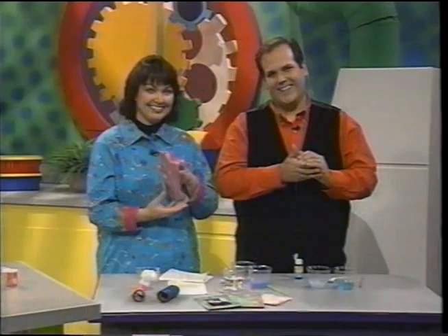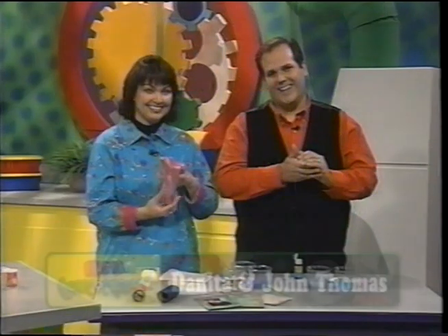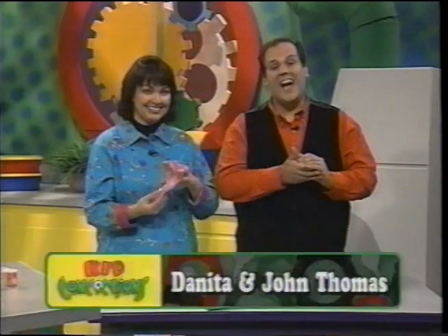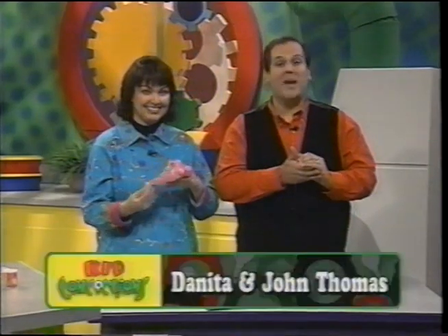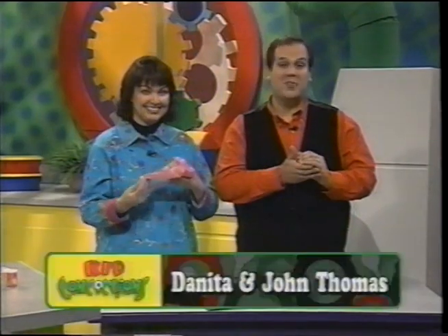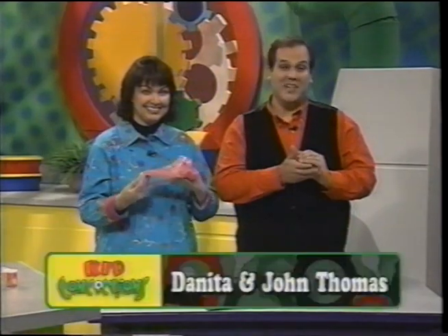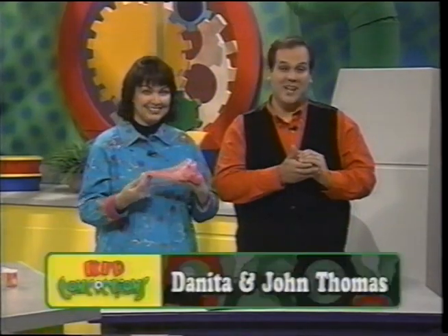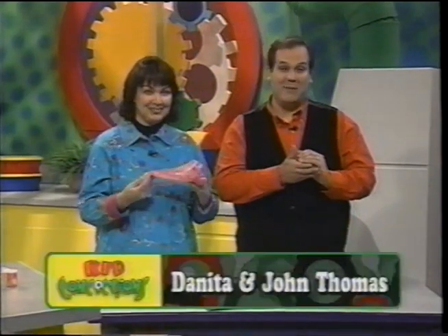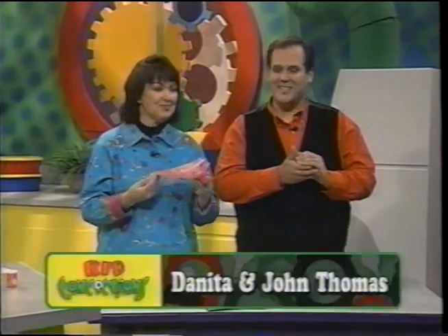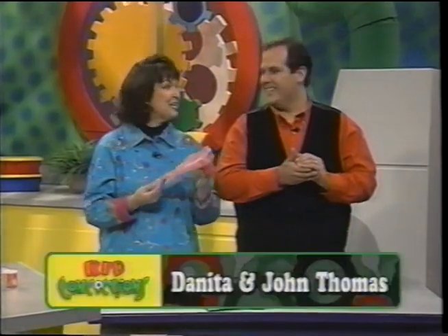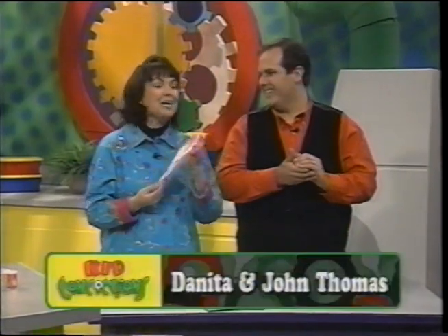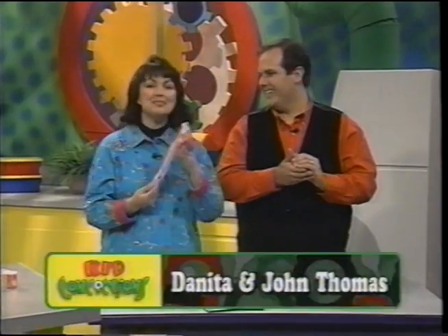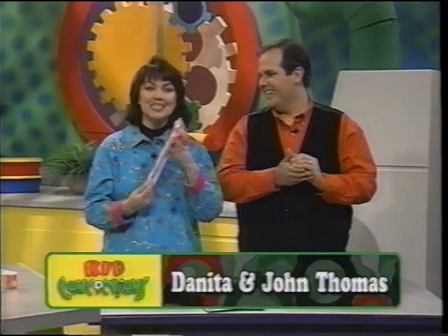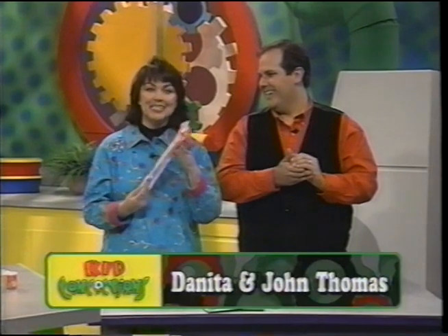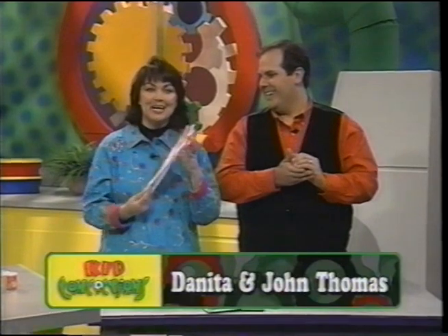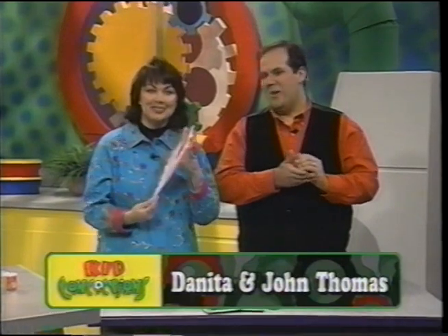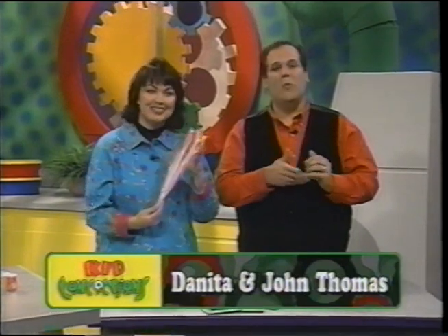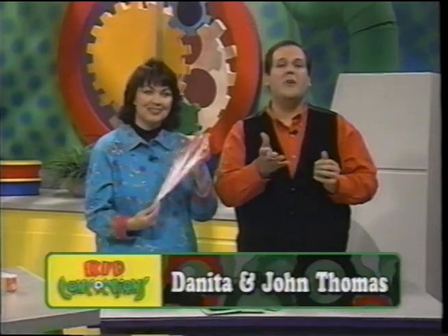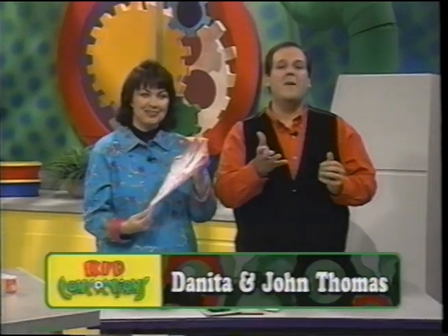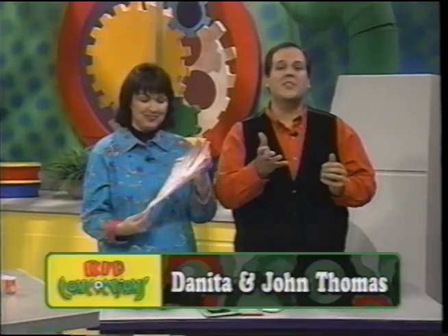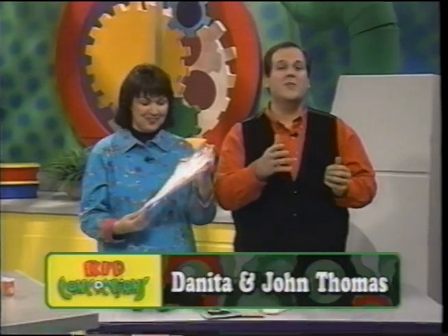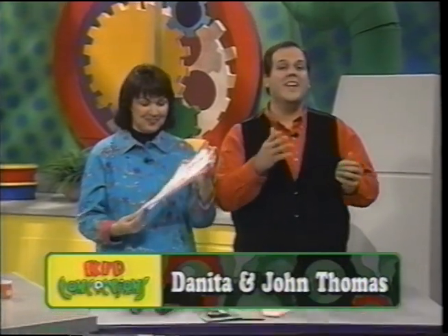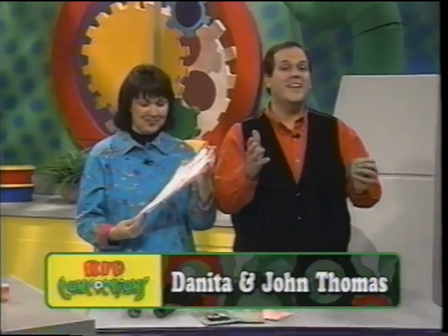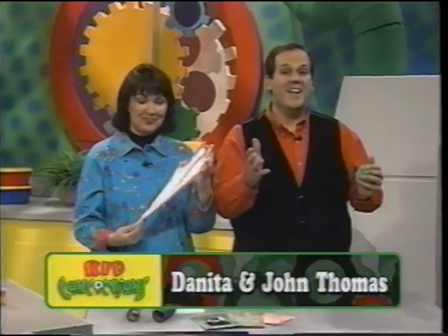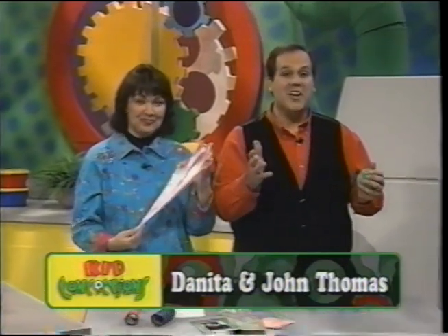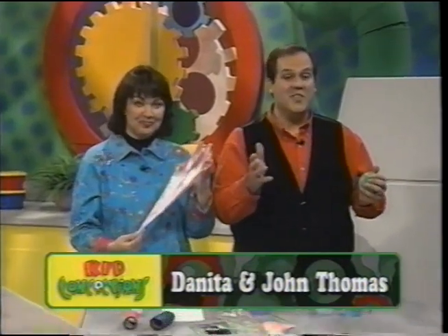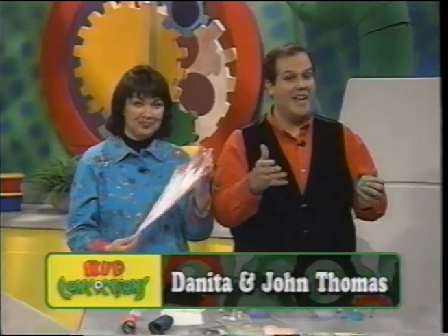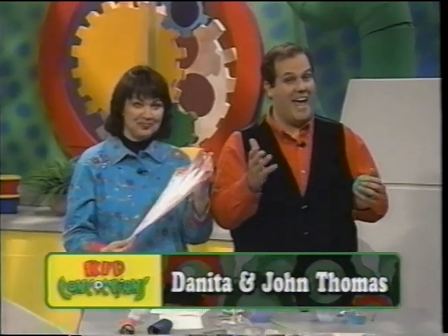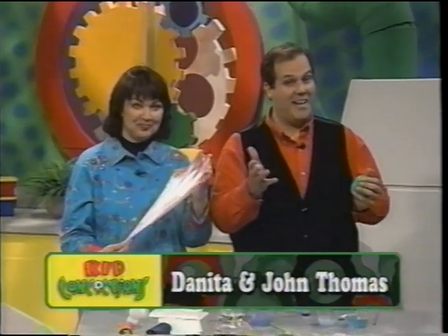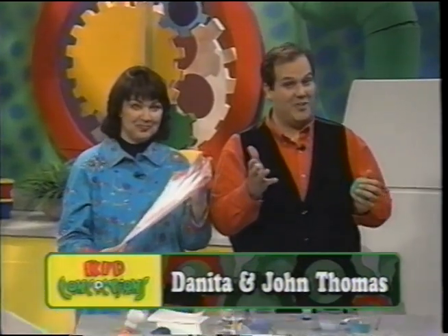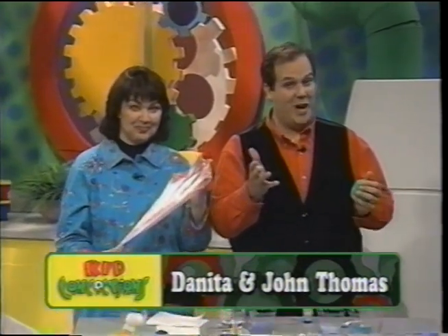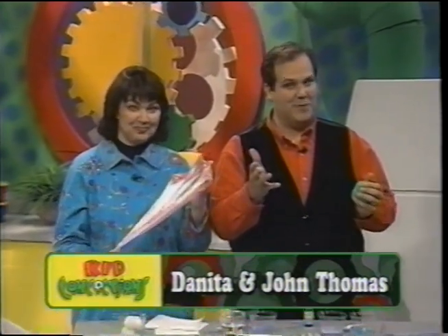Hi, I'm John Thomas. And I'm Danita Thomas. Welcome back to Kid Concoctions and Contraptions.